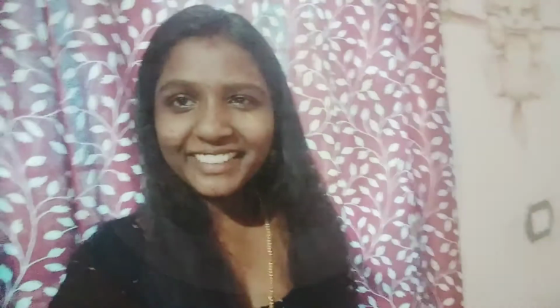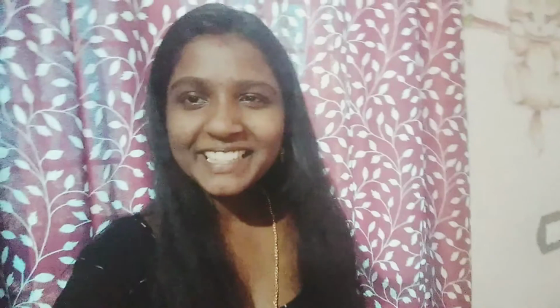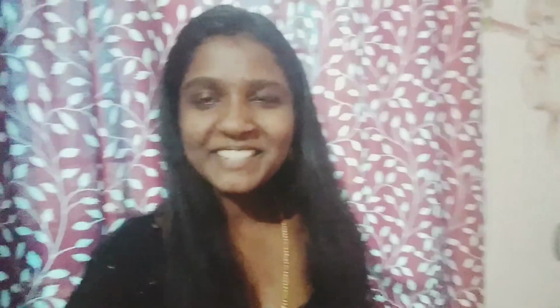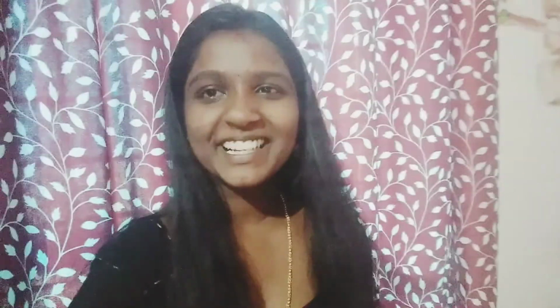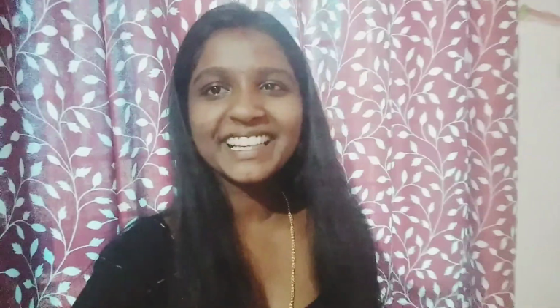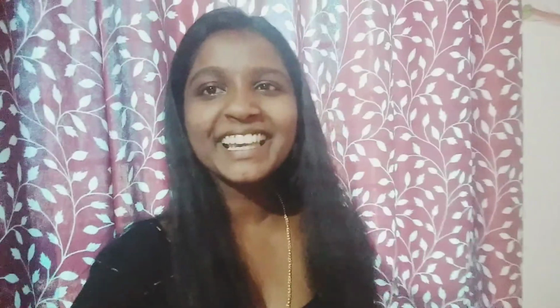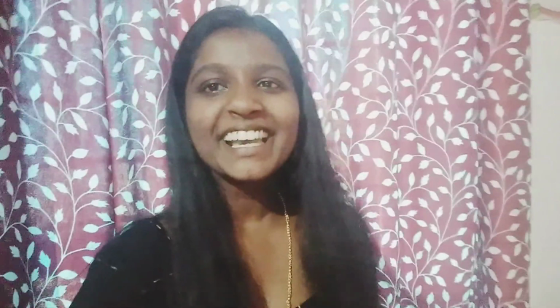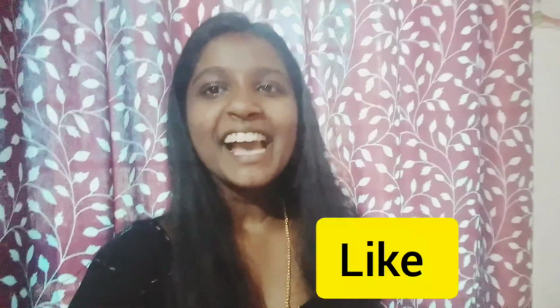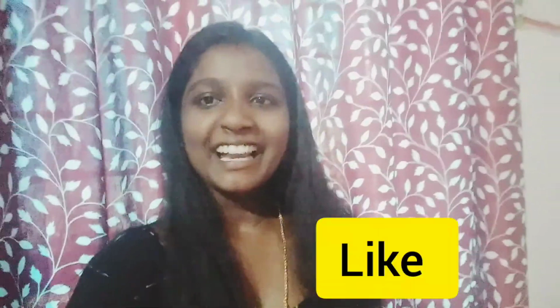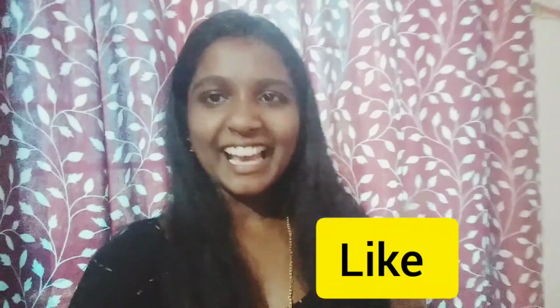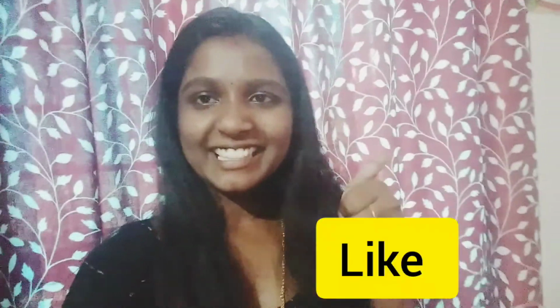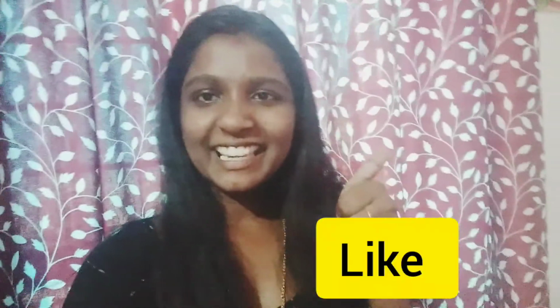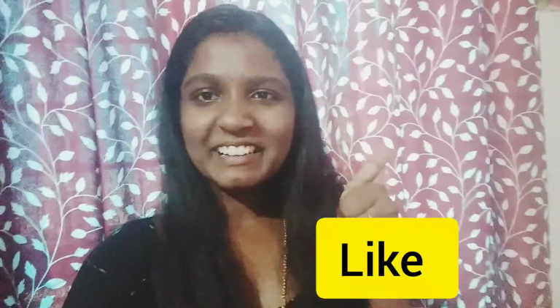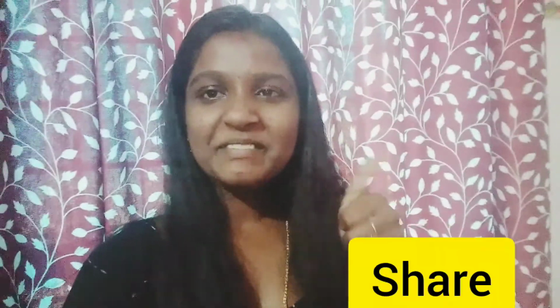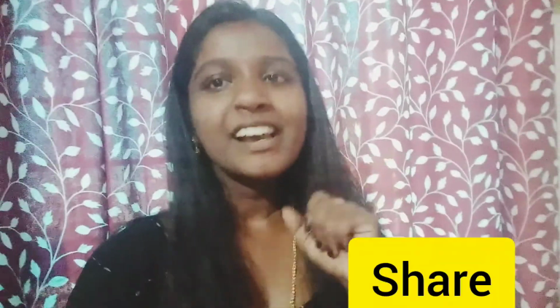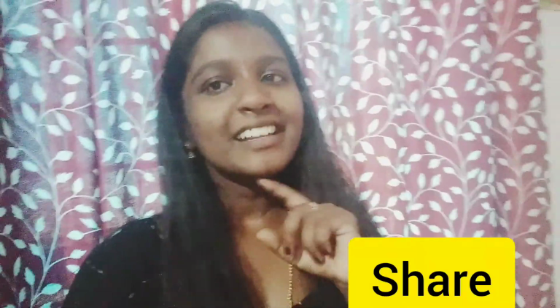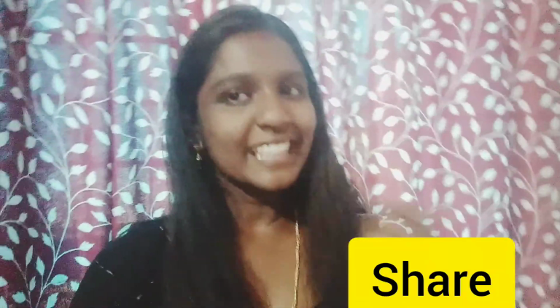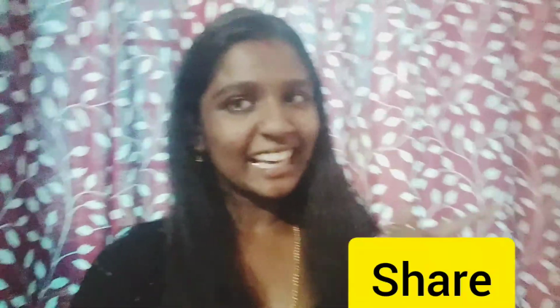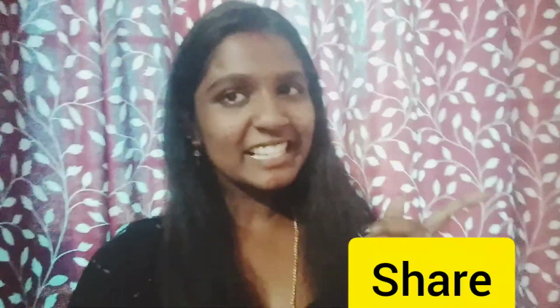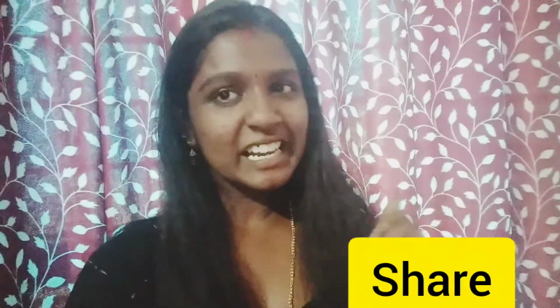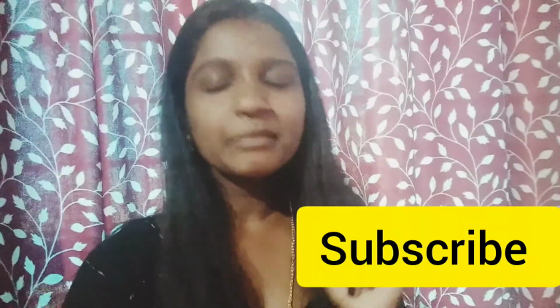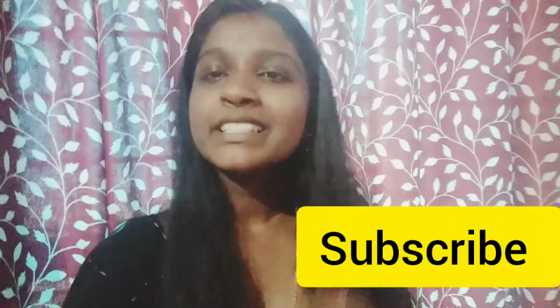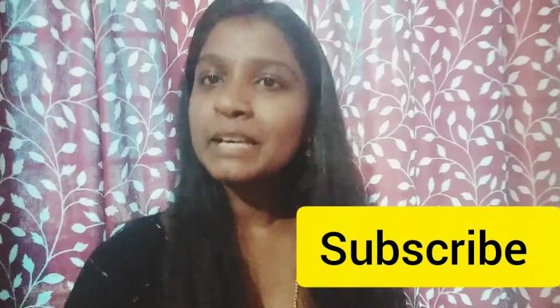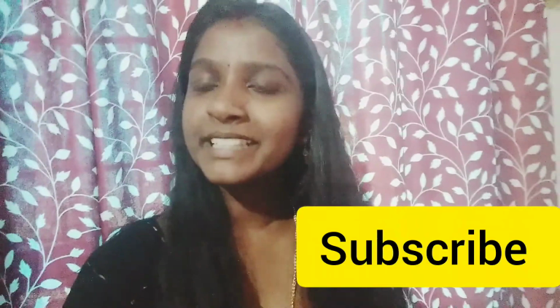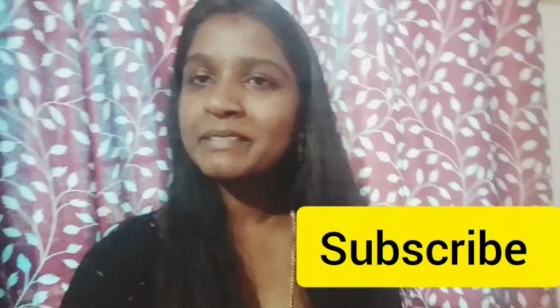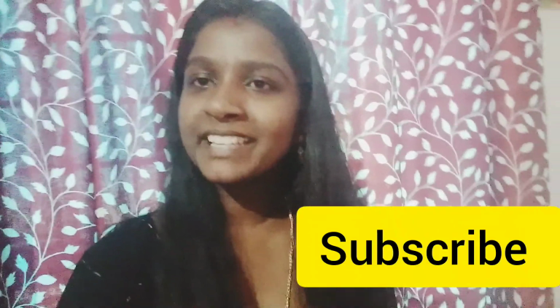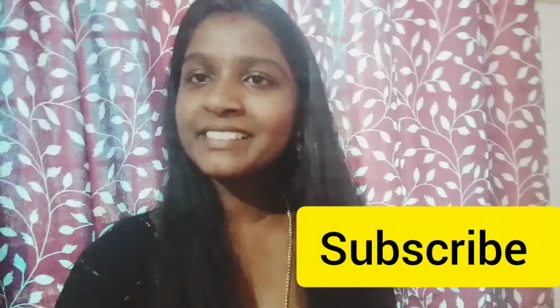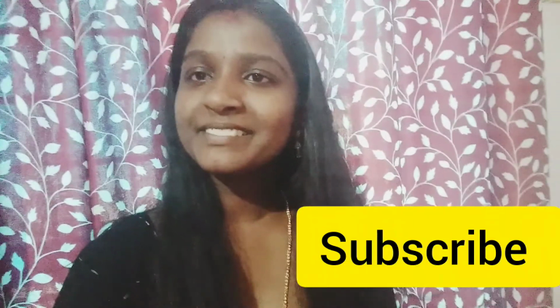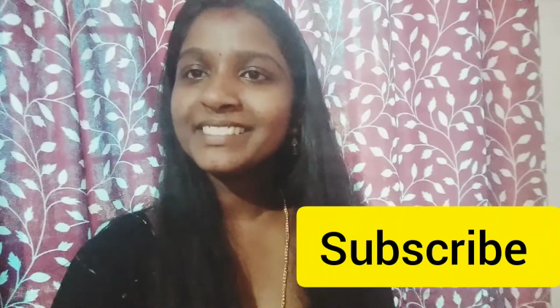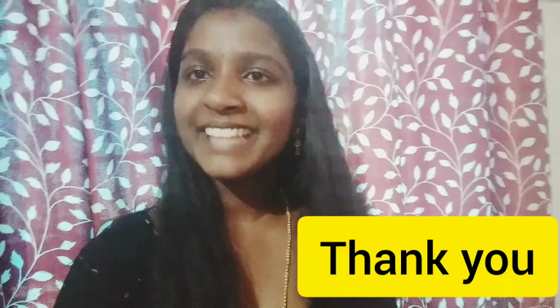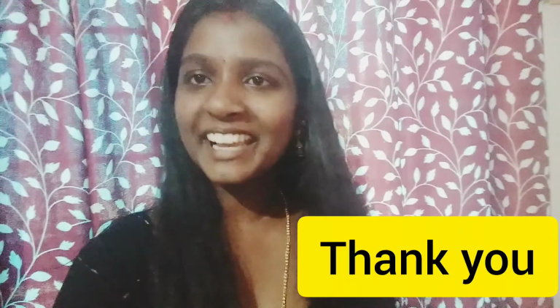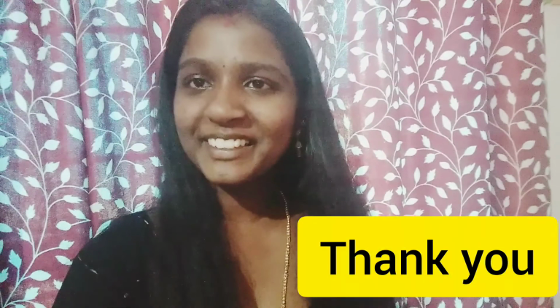Please like, share and subscribe. Thank you!